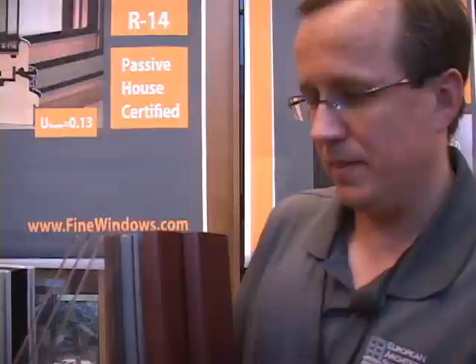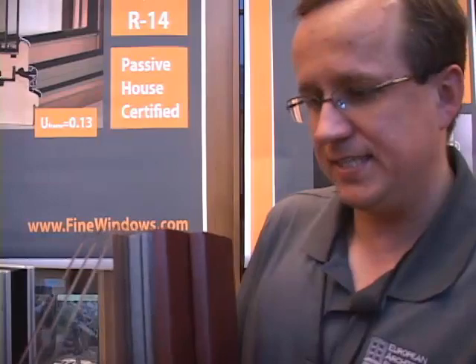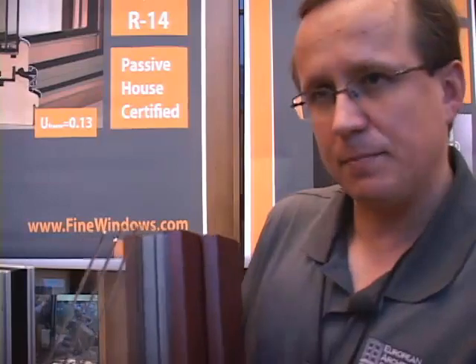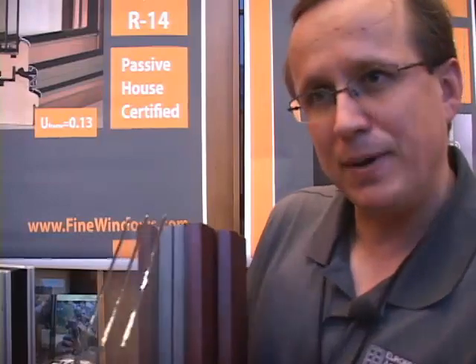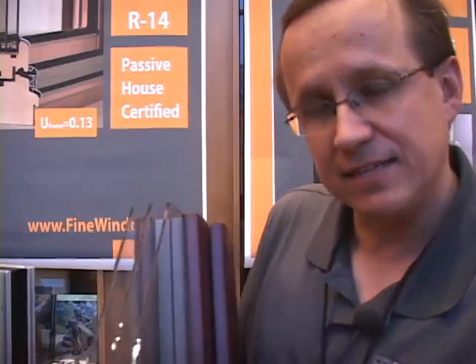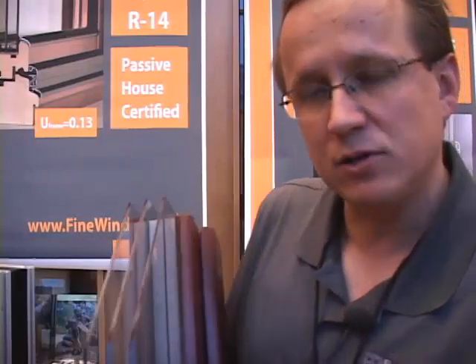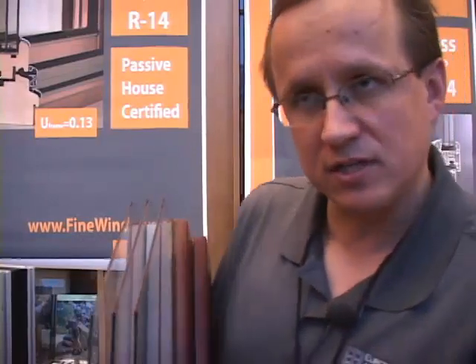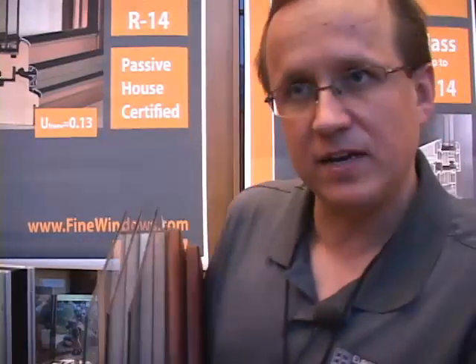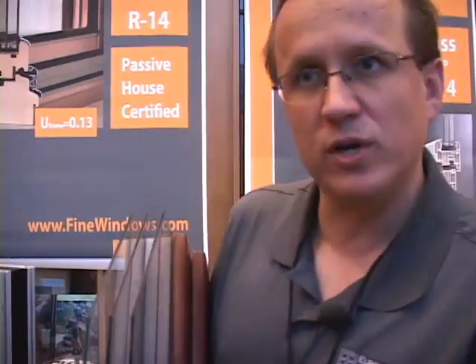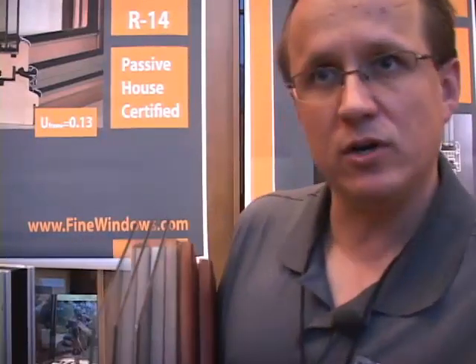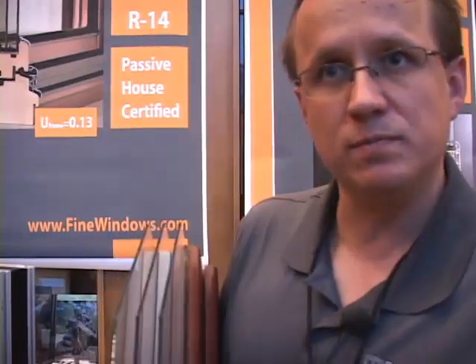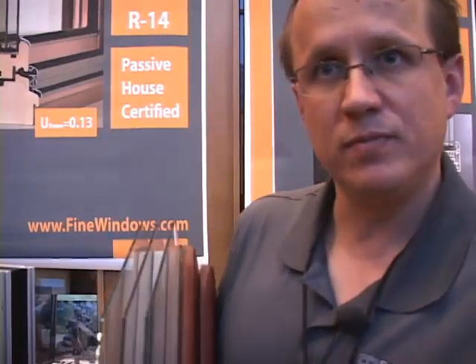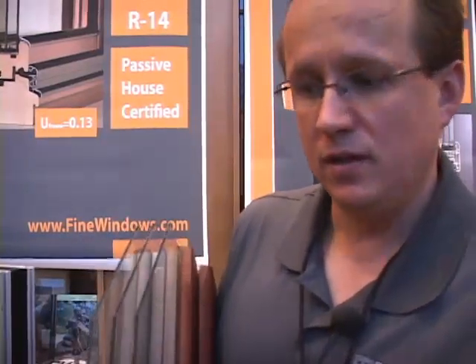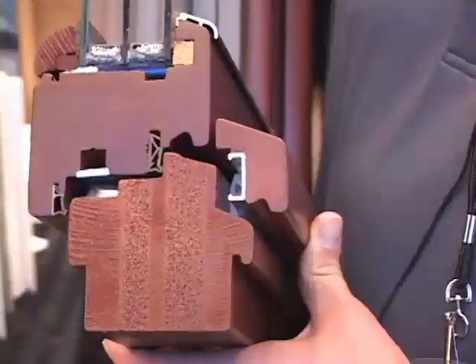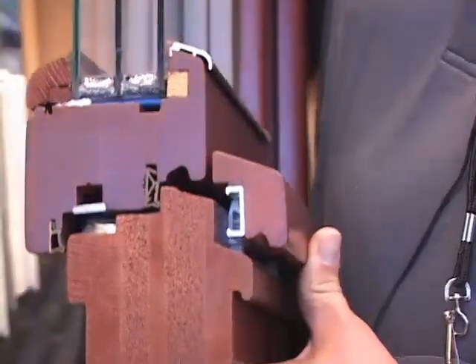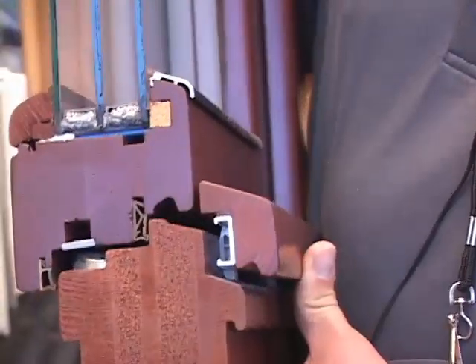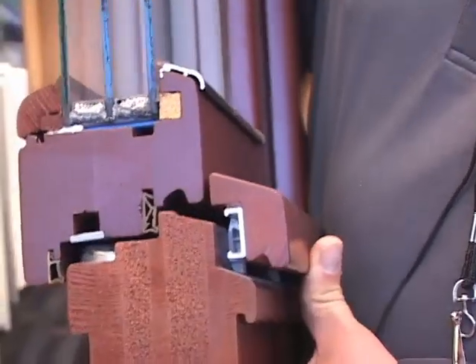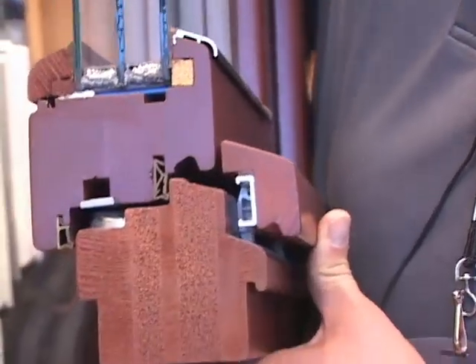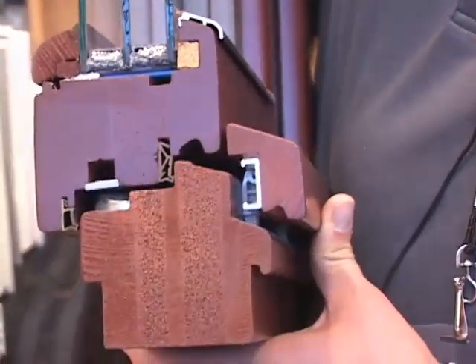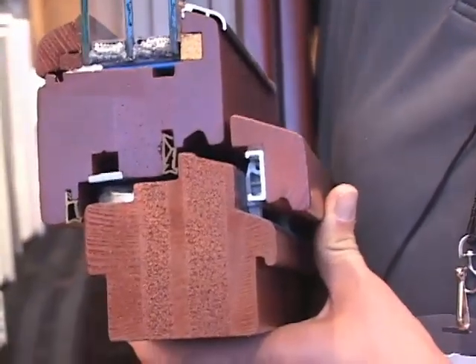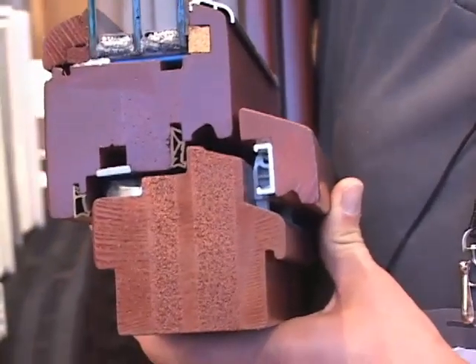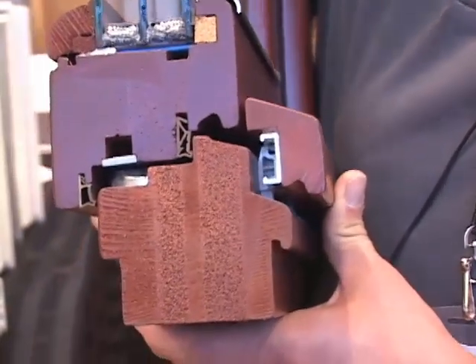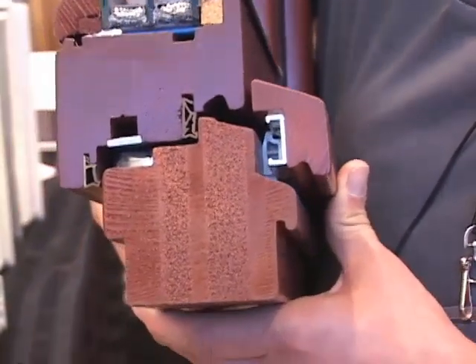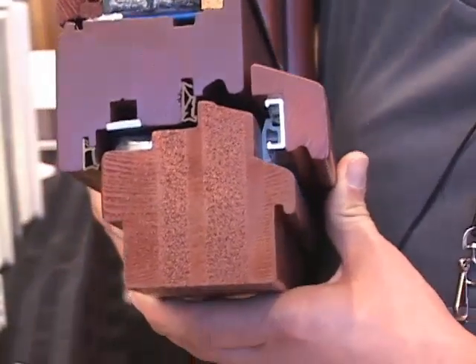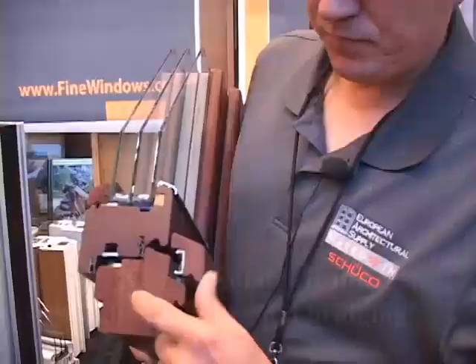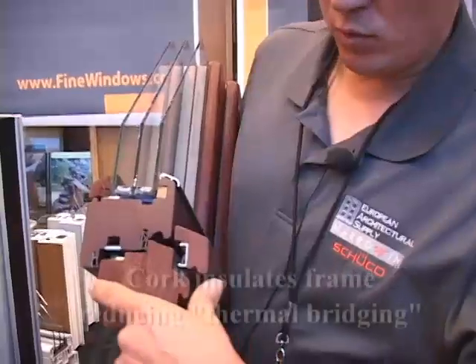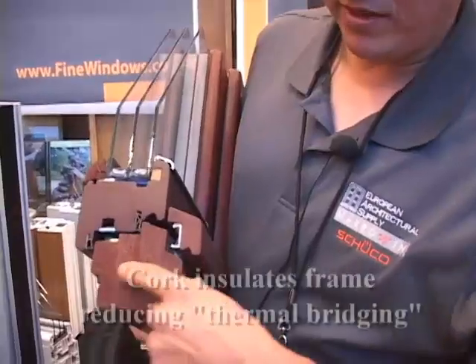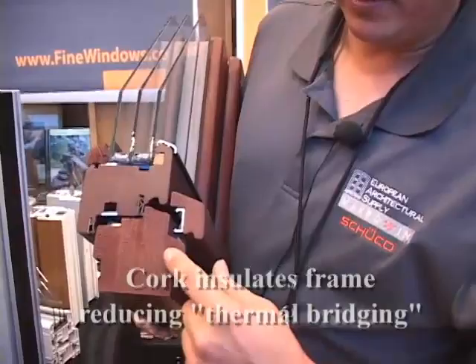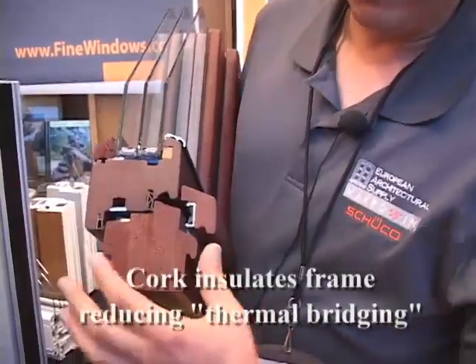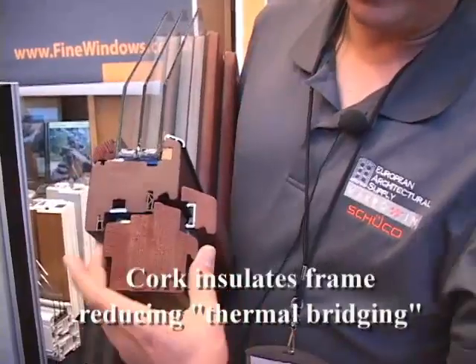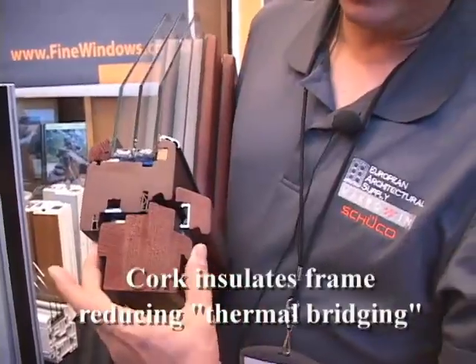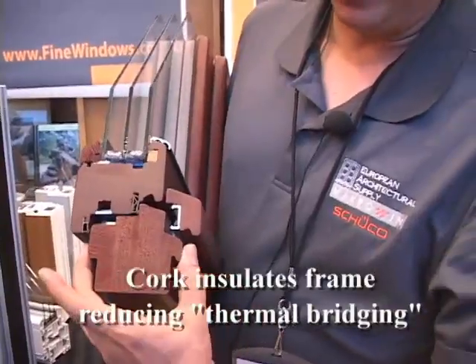This is a Passive House certified window. There are two layers of cork within the frame assembly.